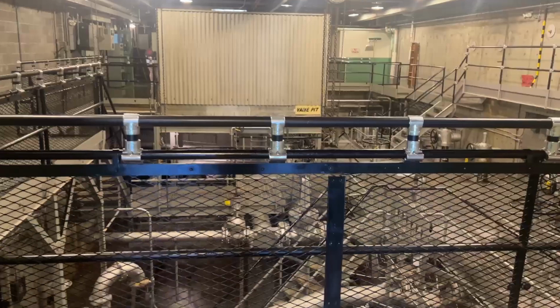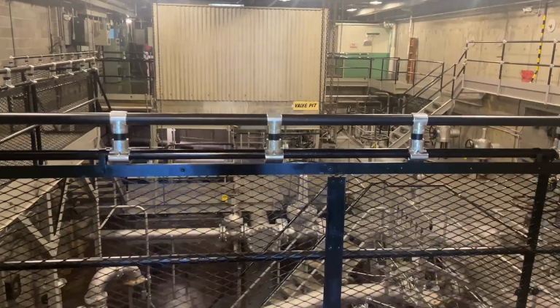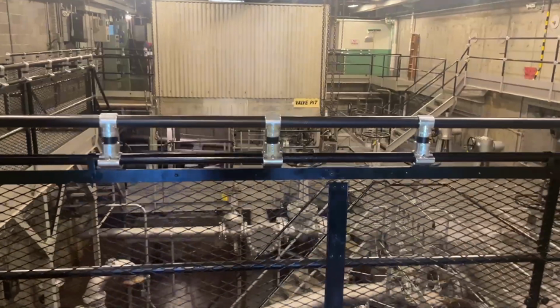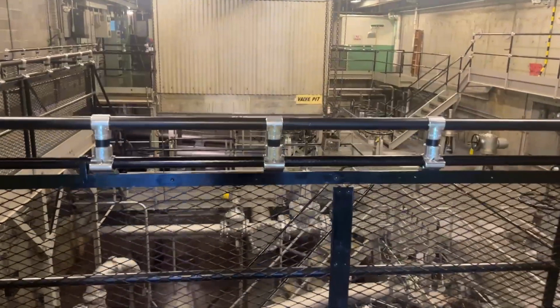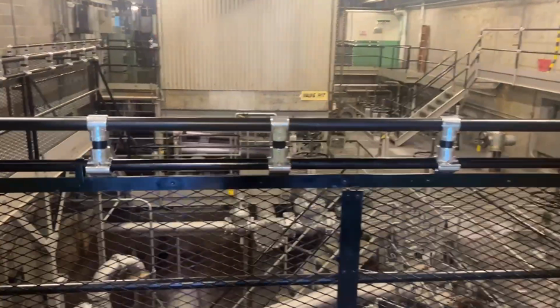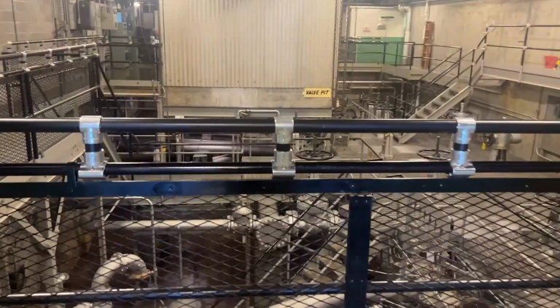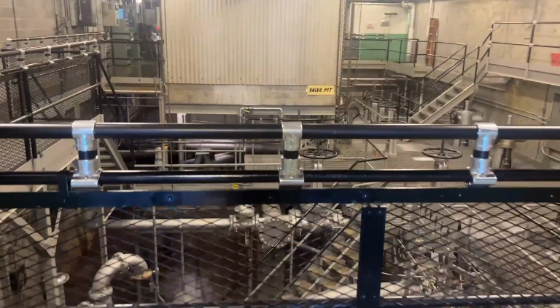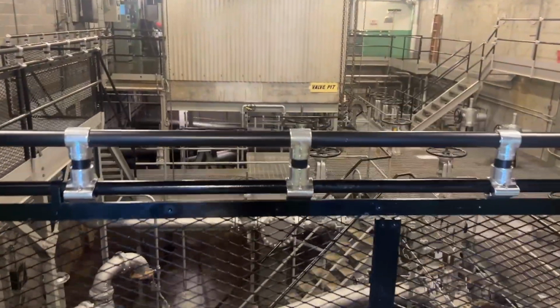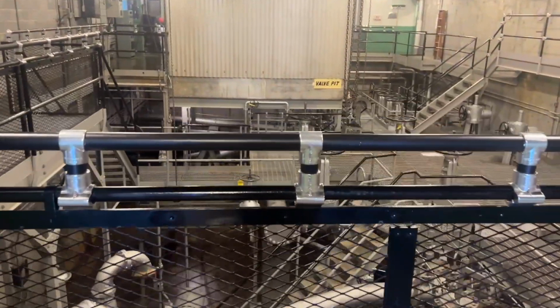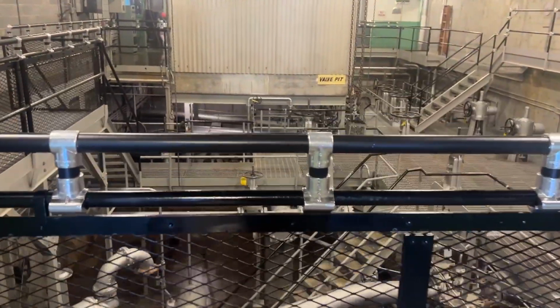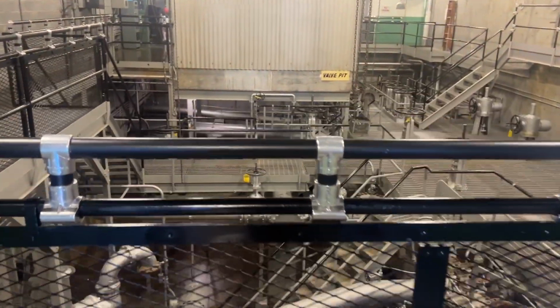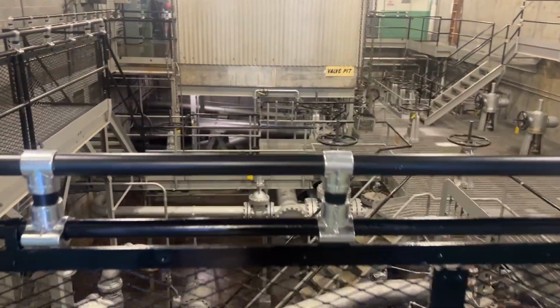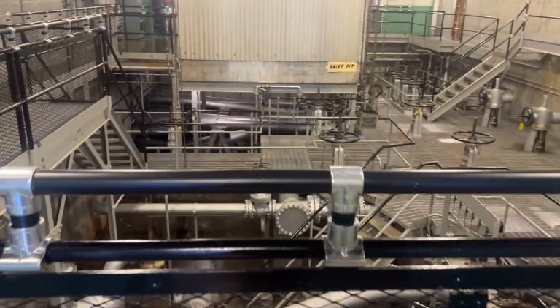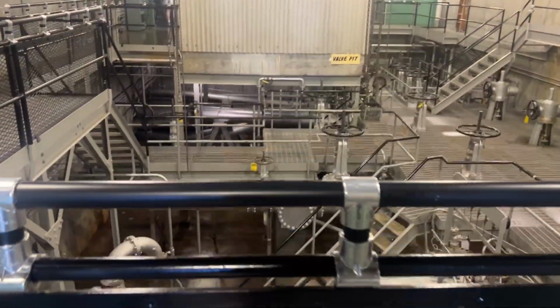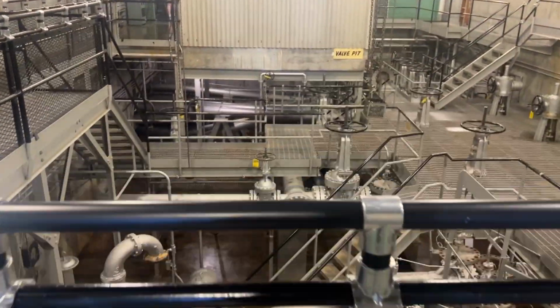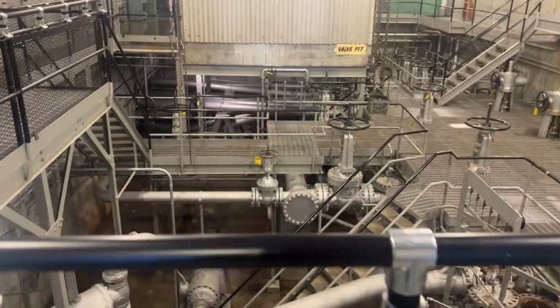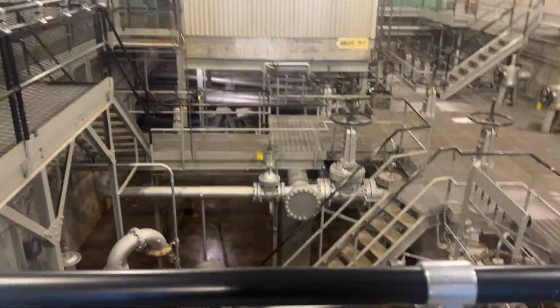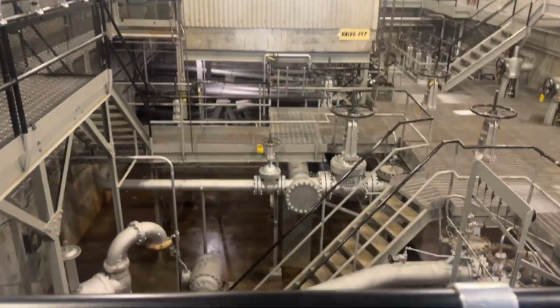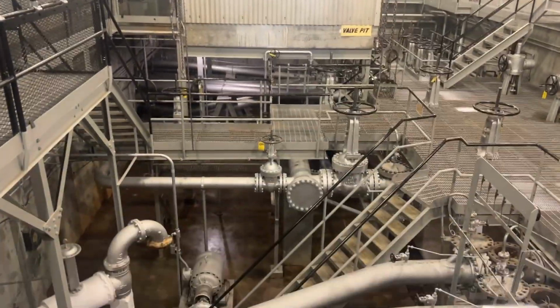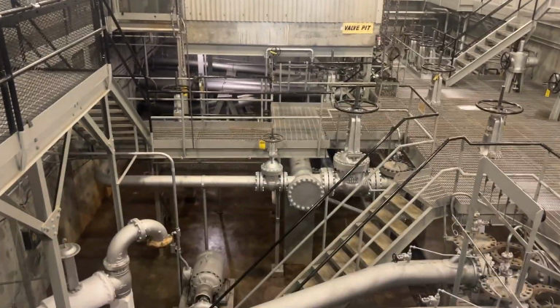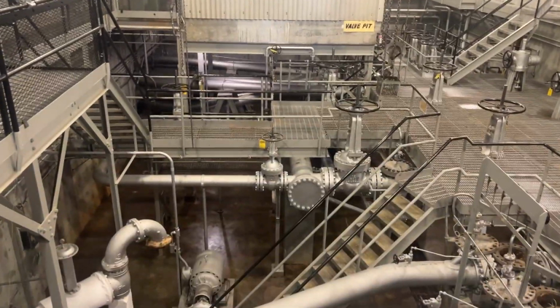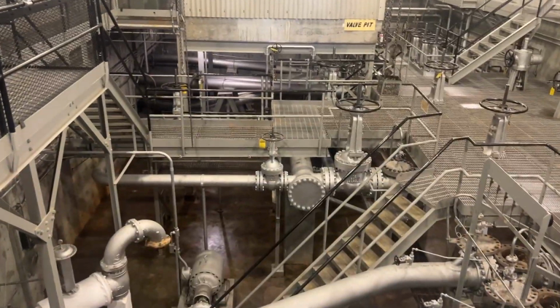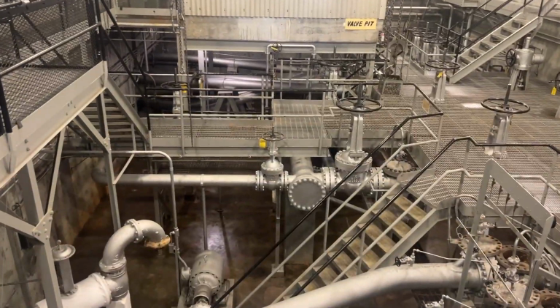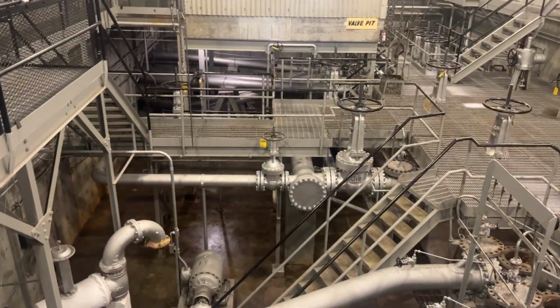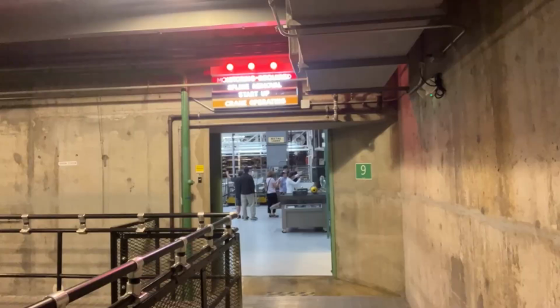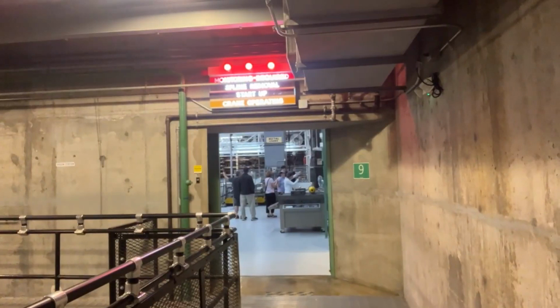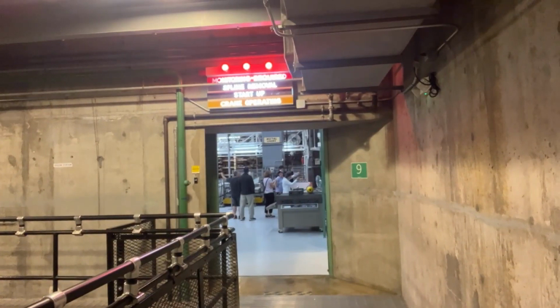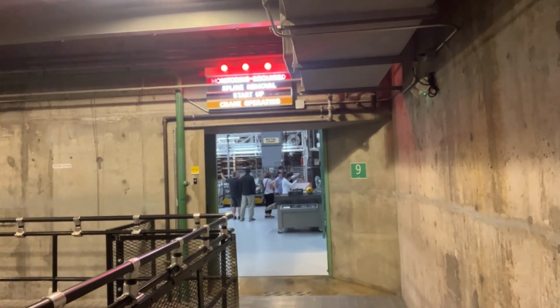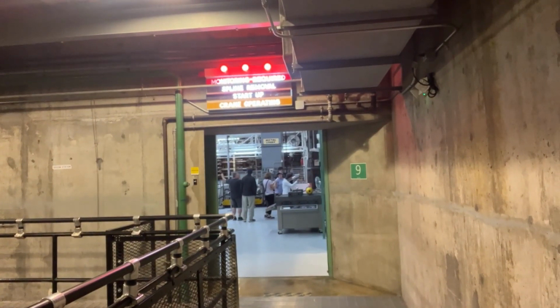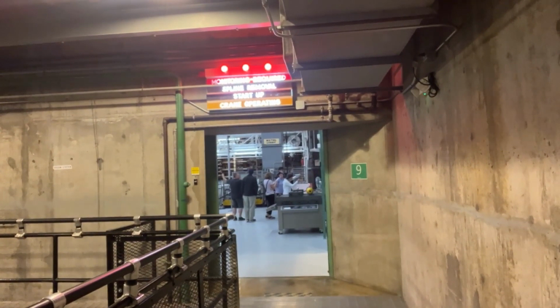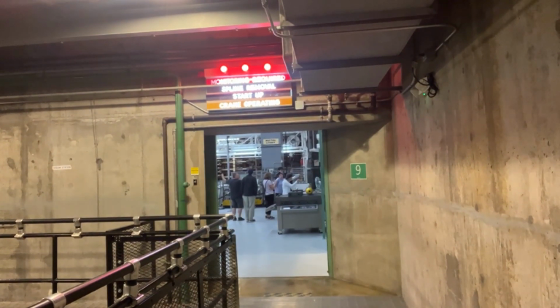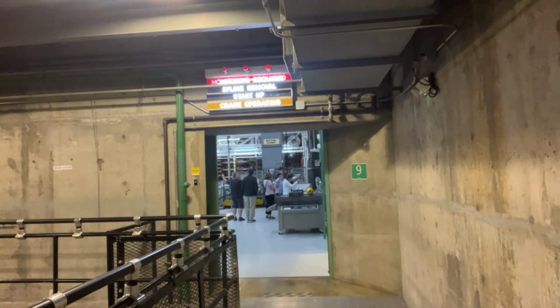The site also caused the town of Richland to grow. By 1950, its population was around 22,000.